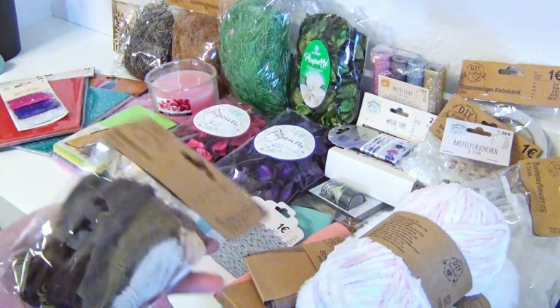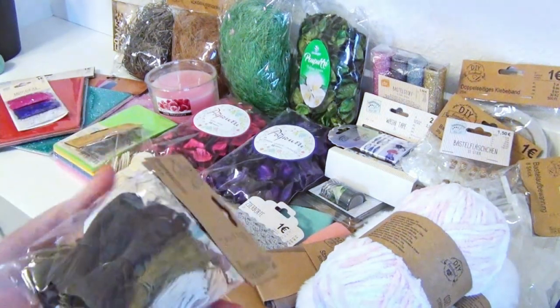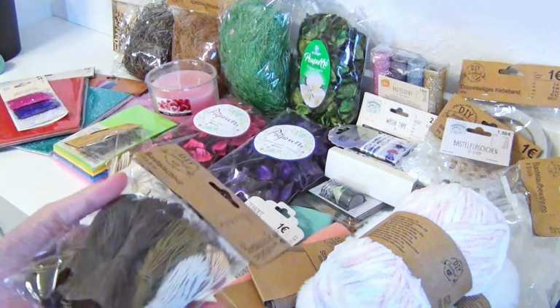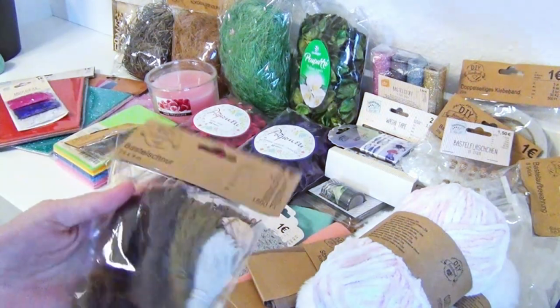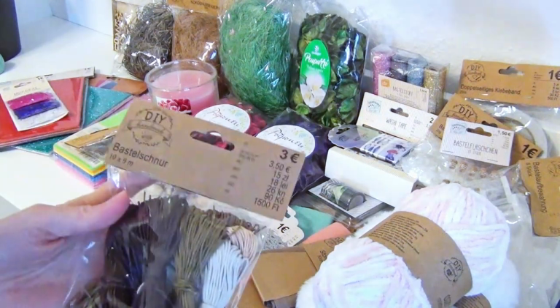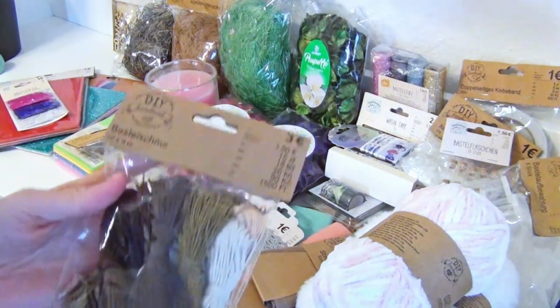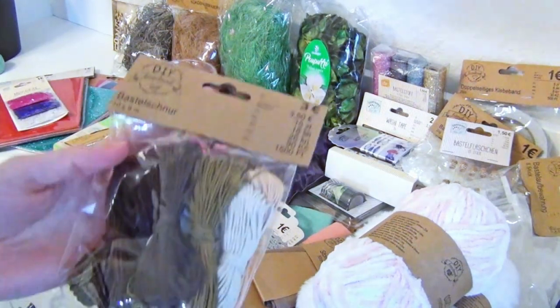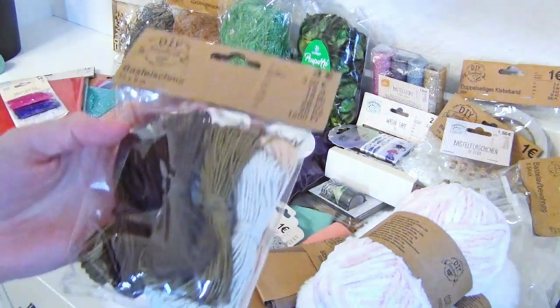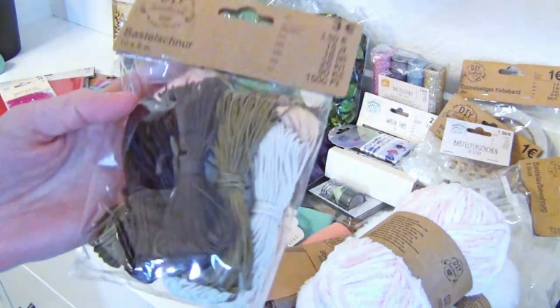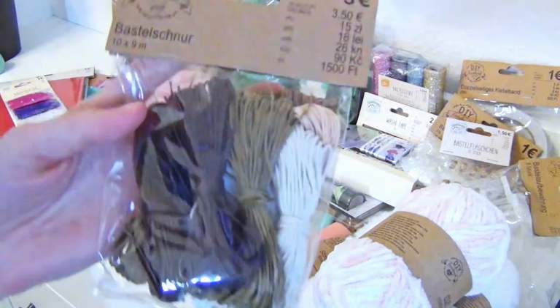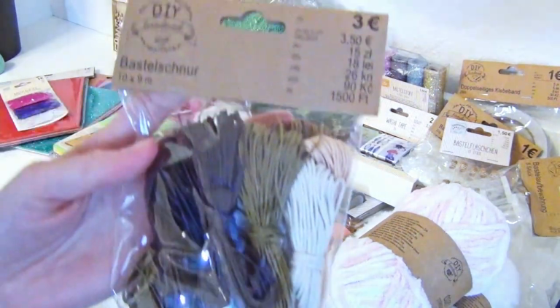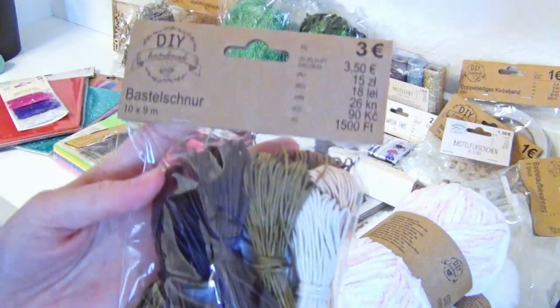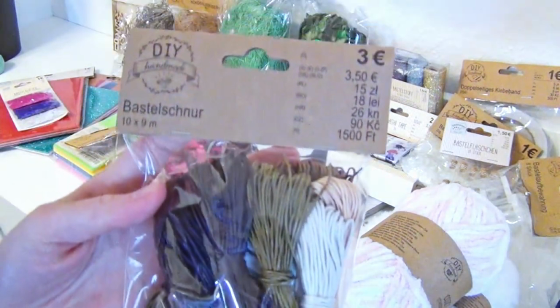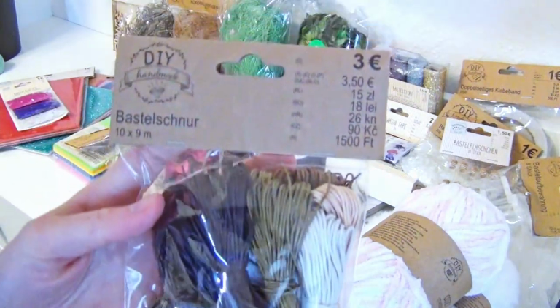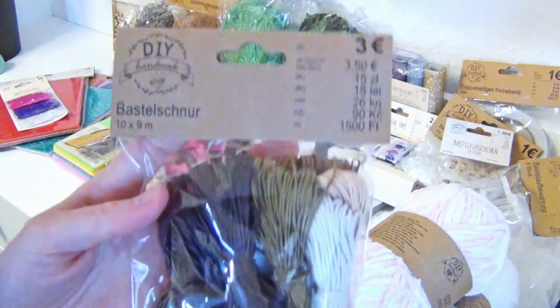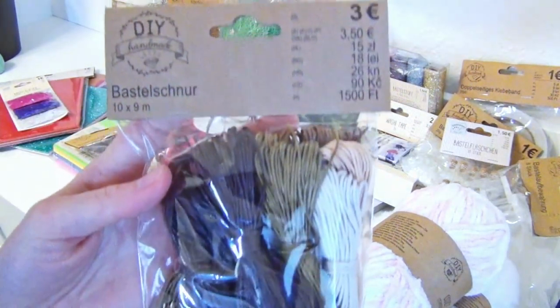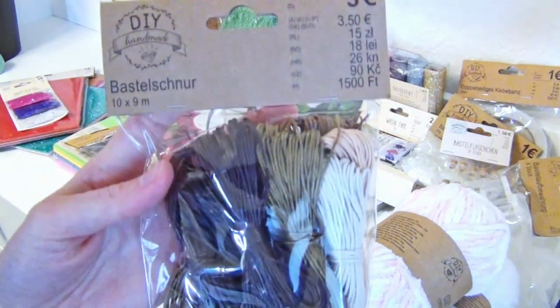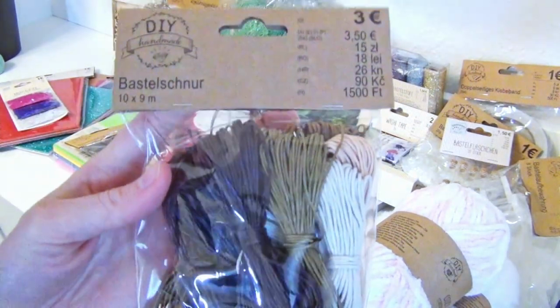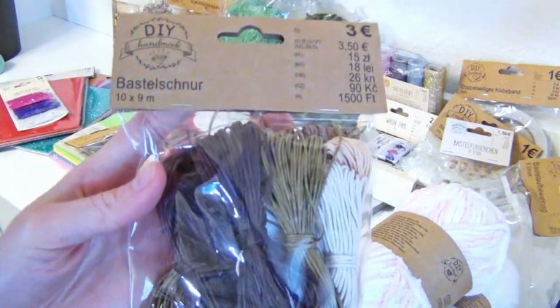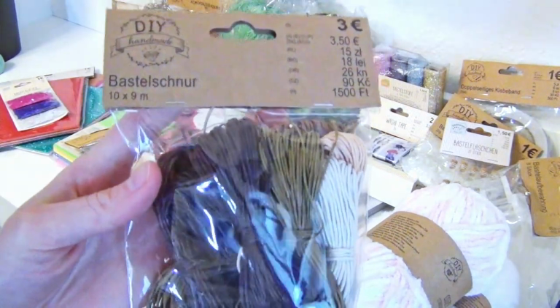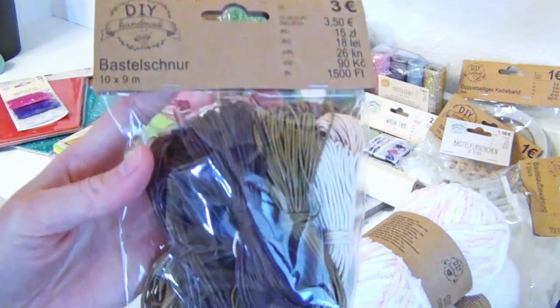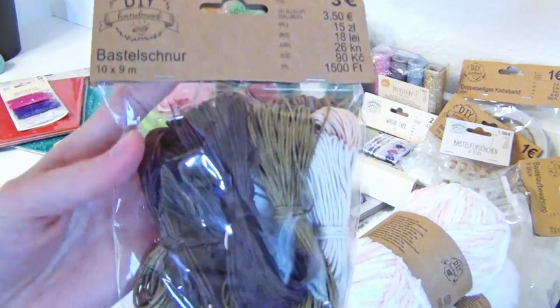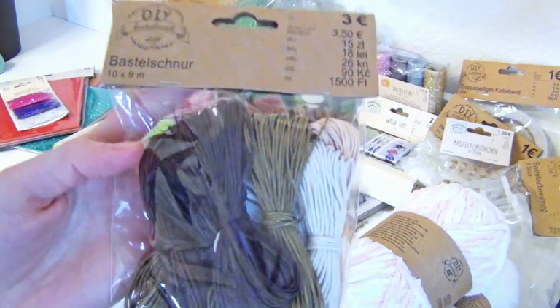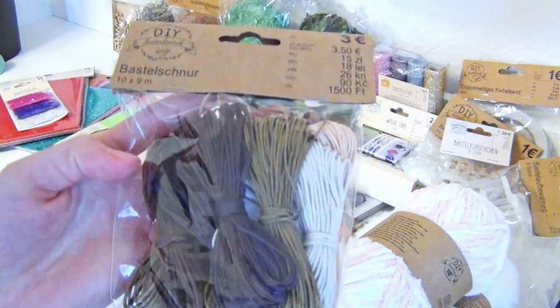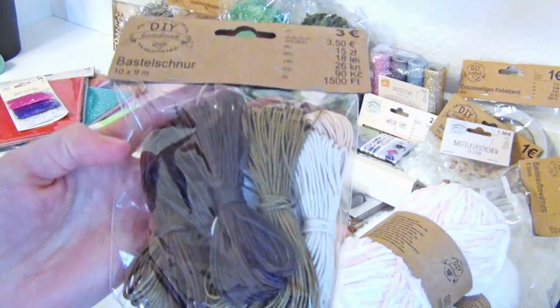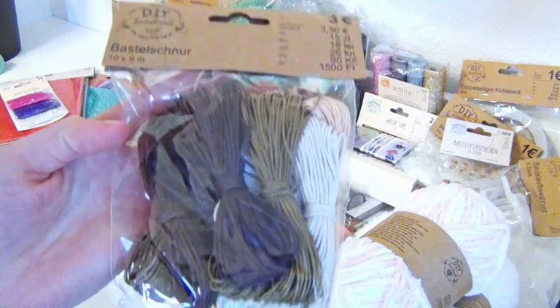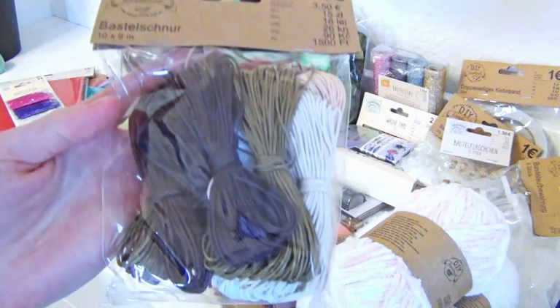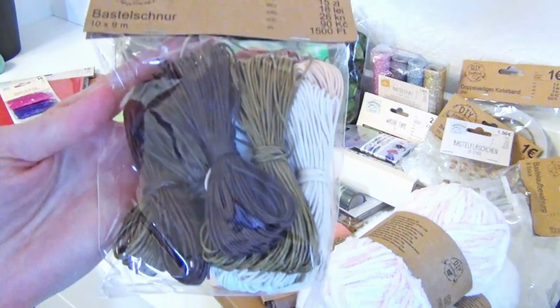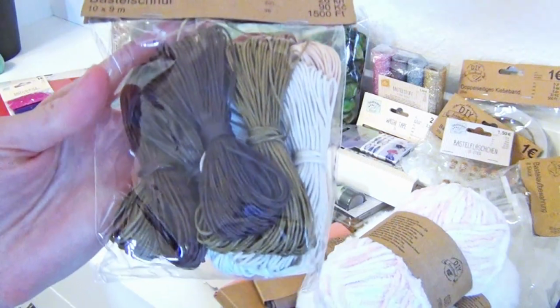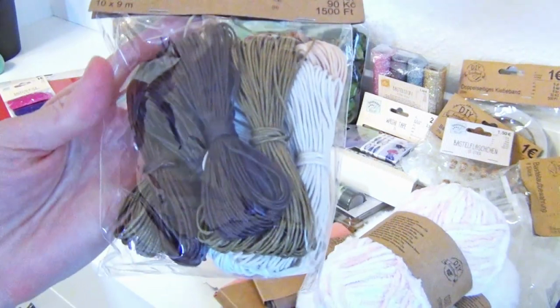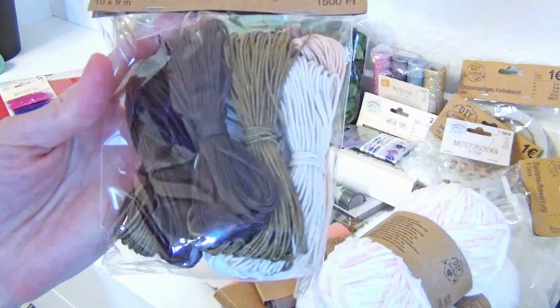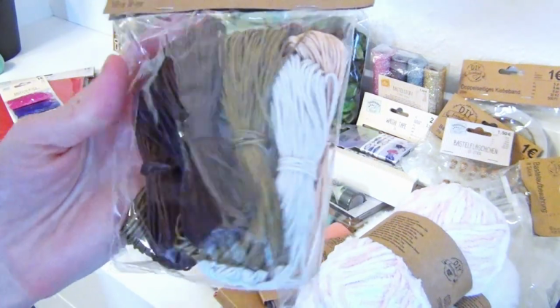Here we have some twines in different earthy colors. You always need twines, I think.